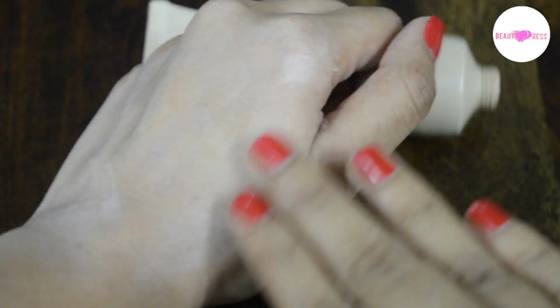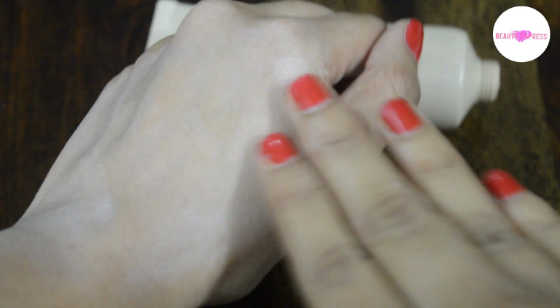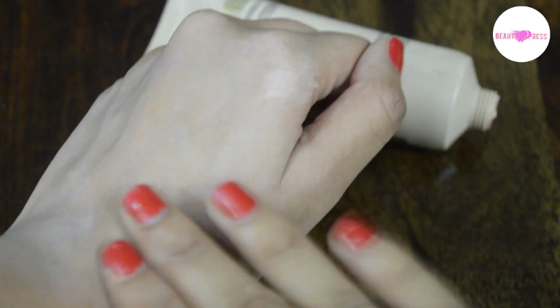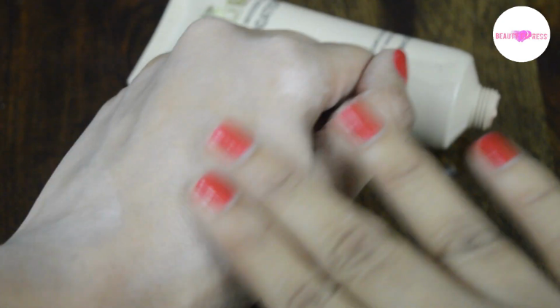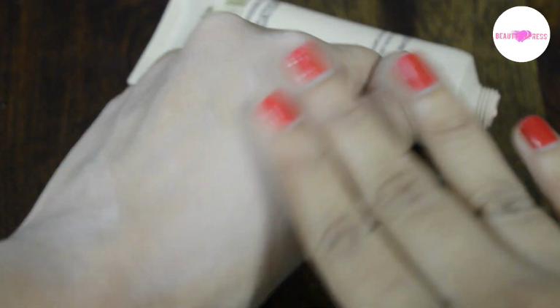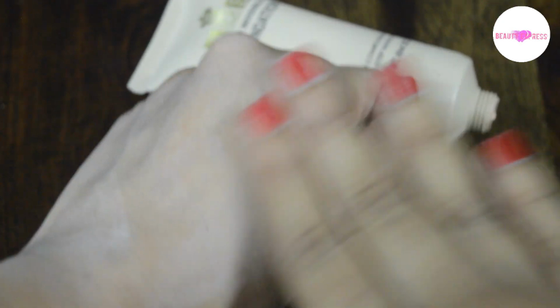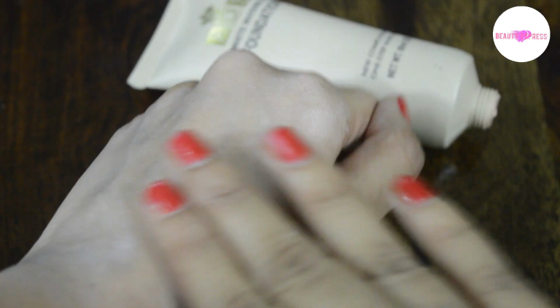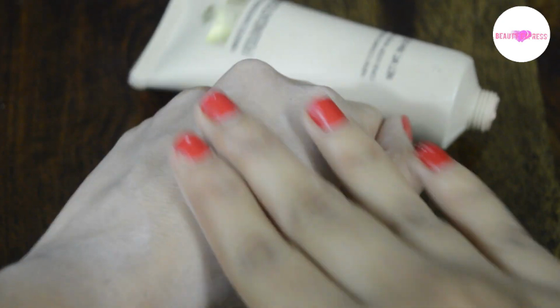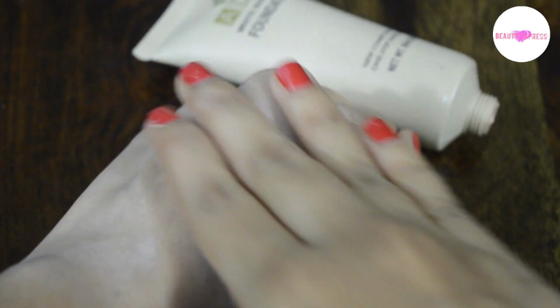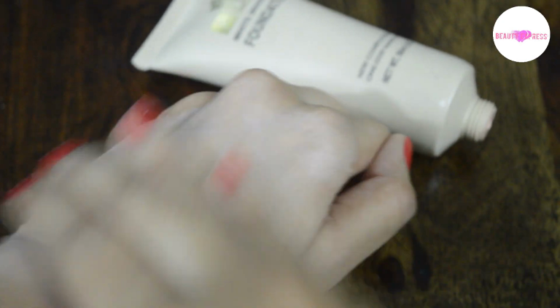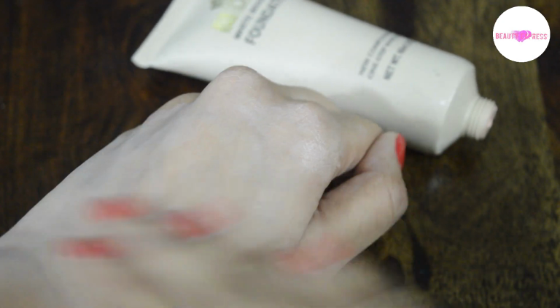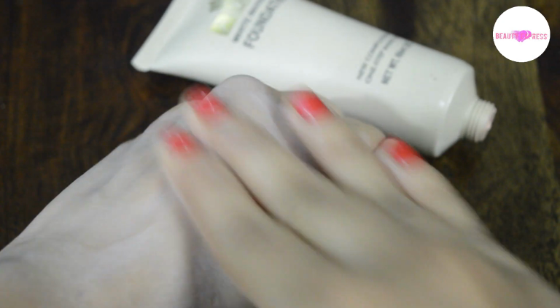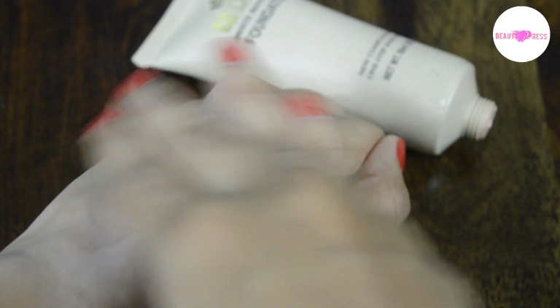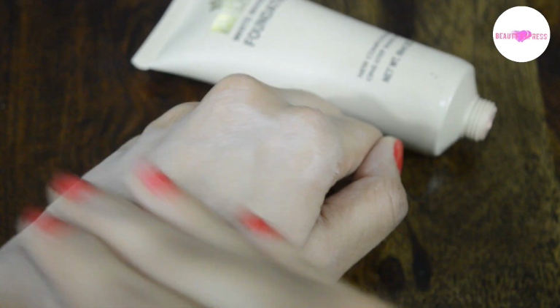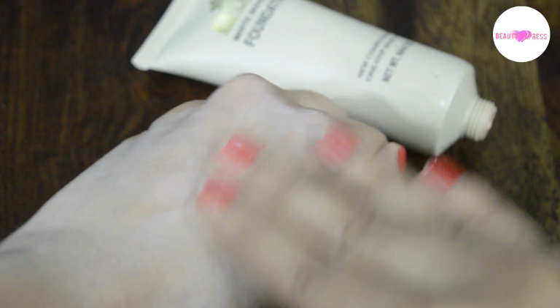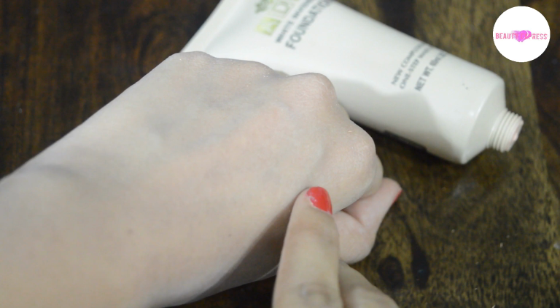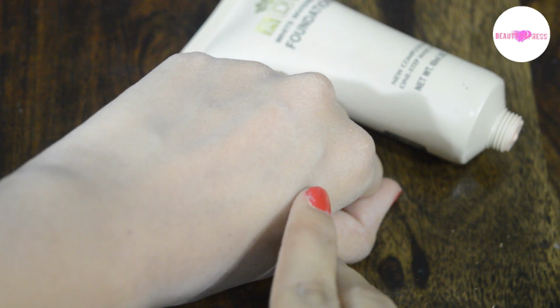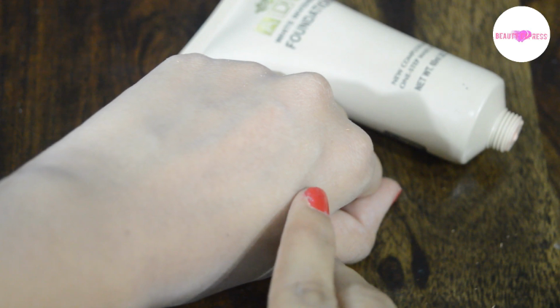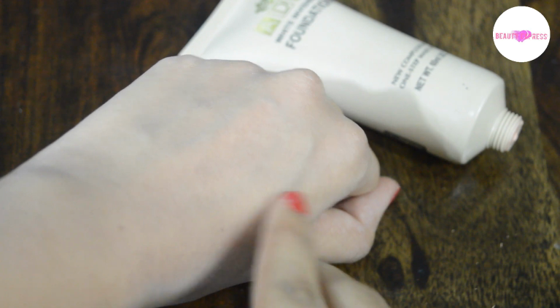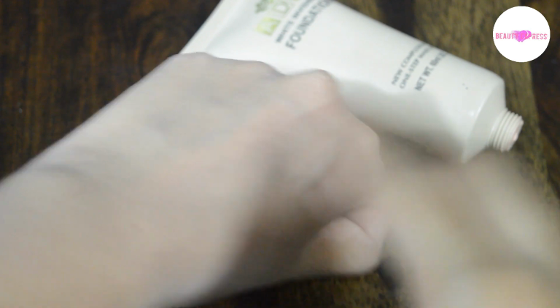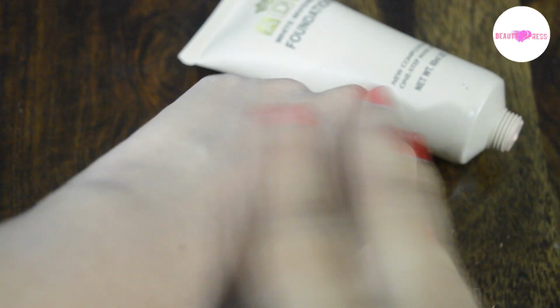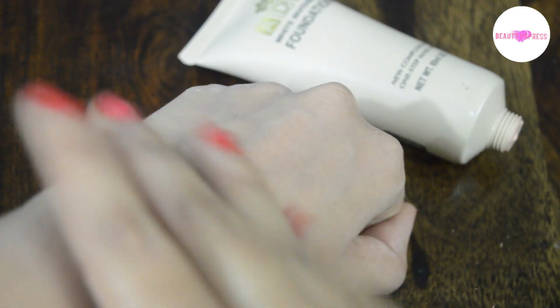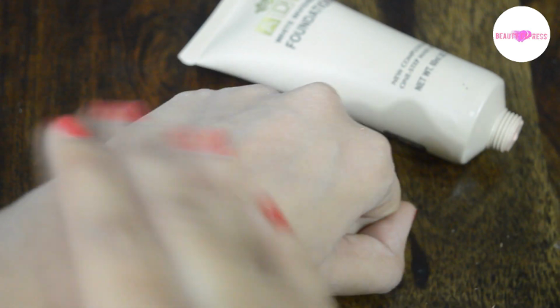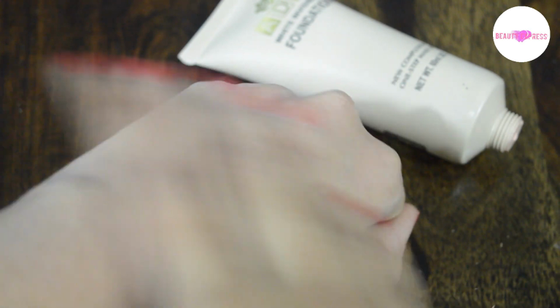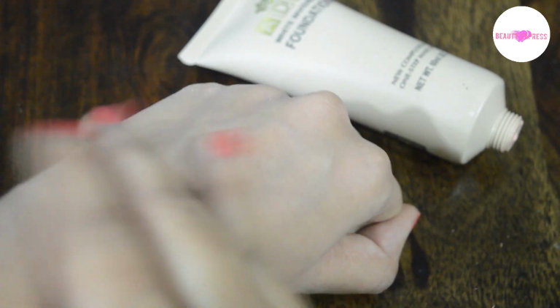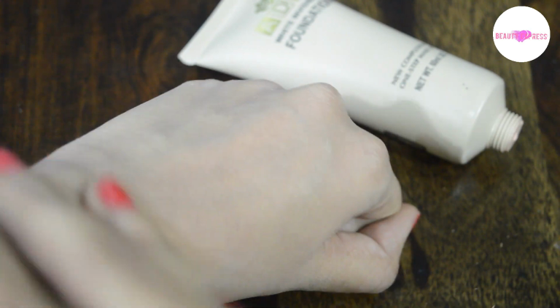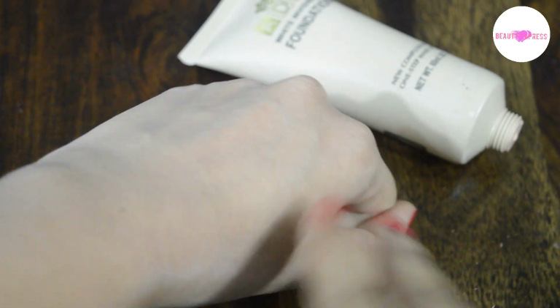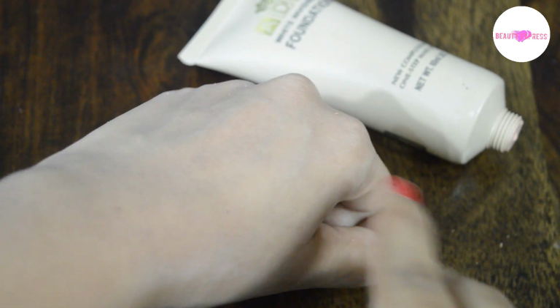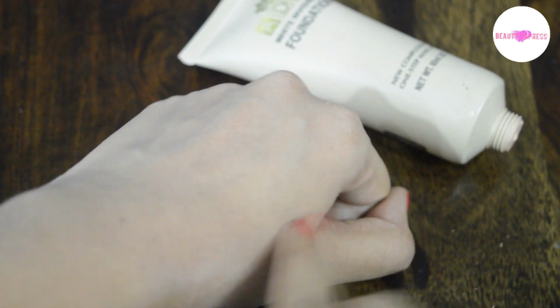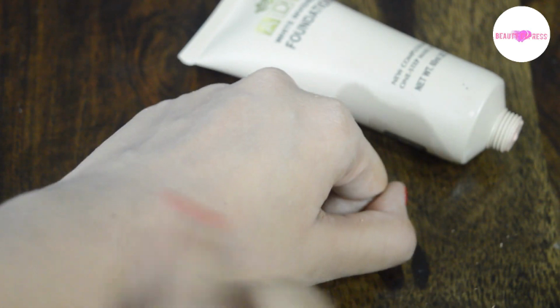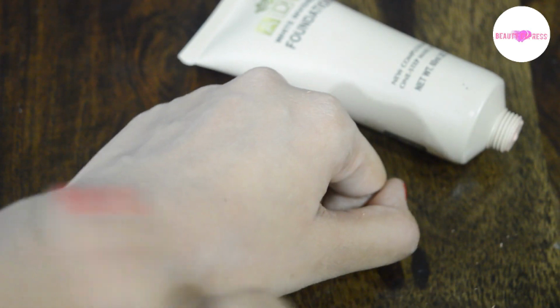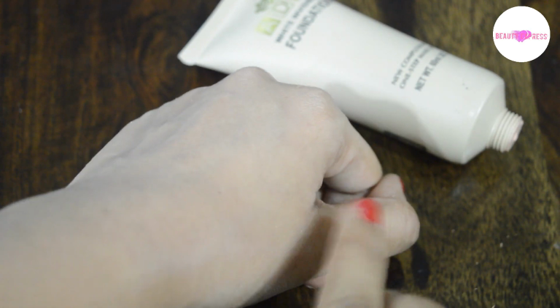It takes some time to absorb into the skin. After that it seems to have a natural finish.